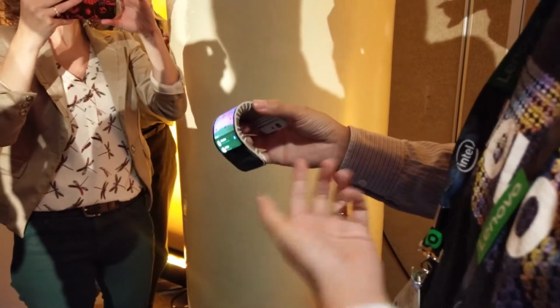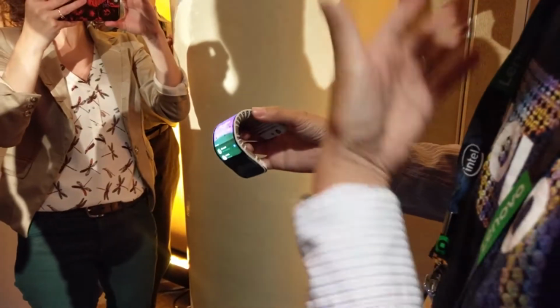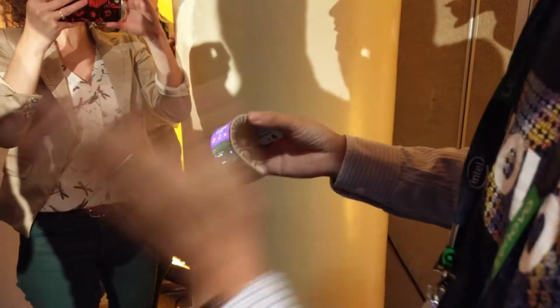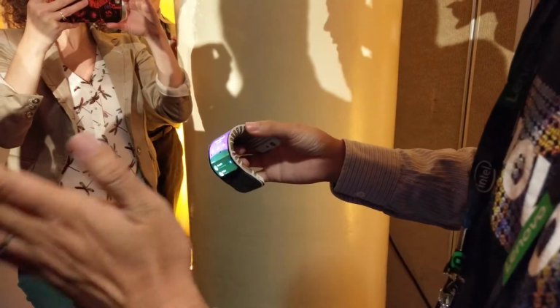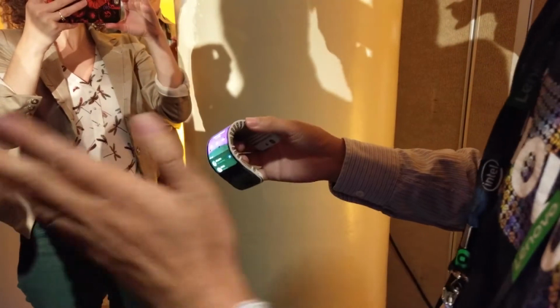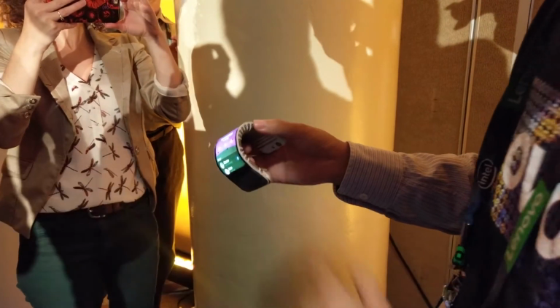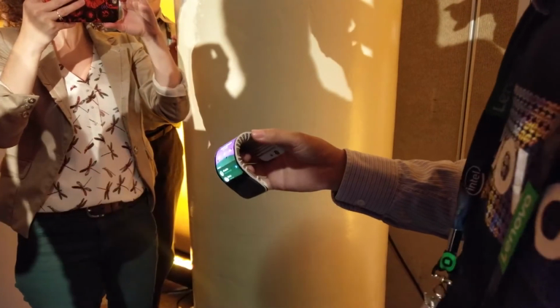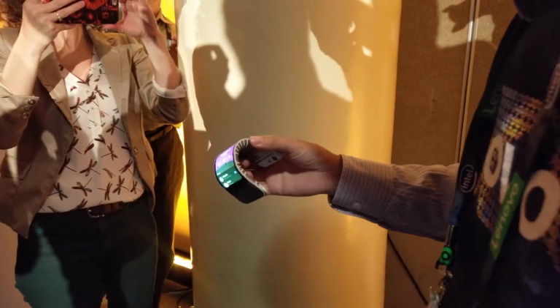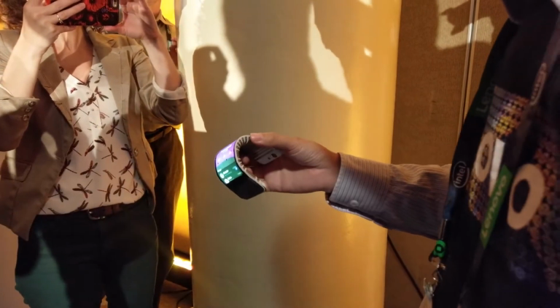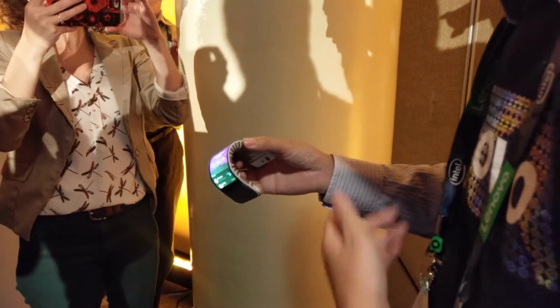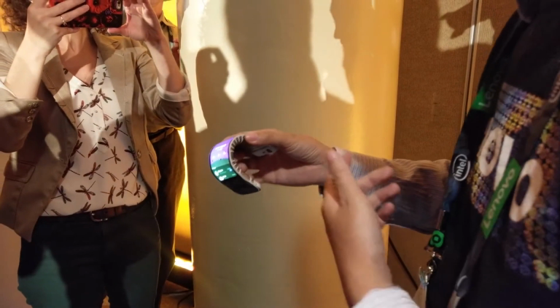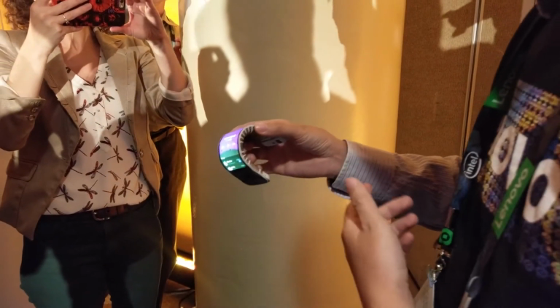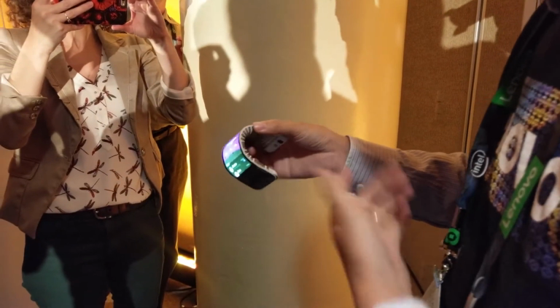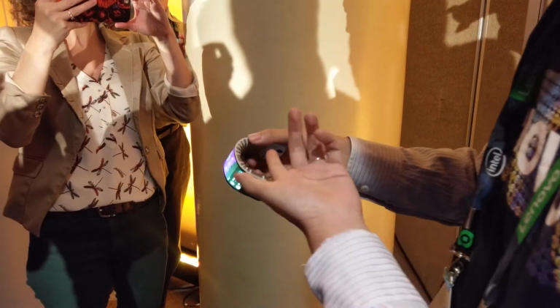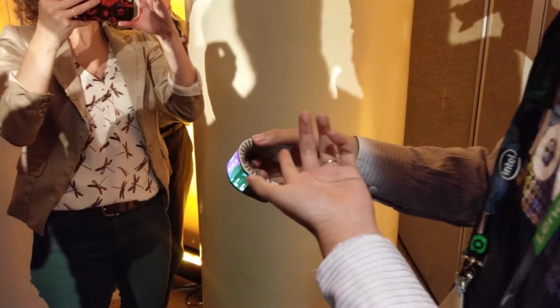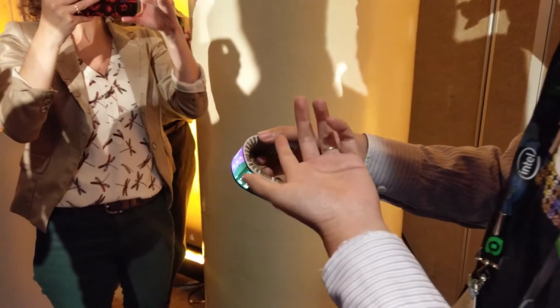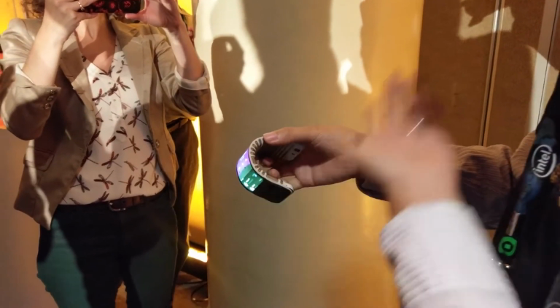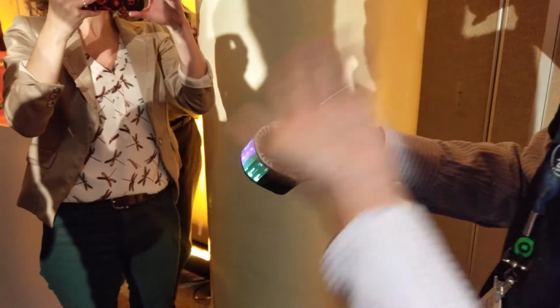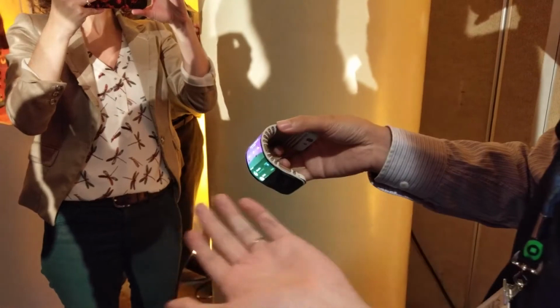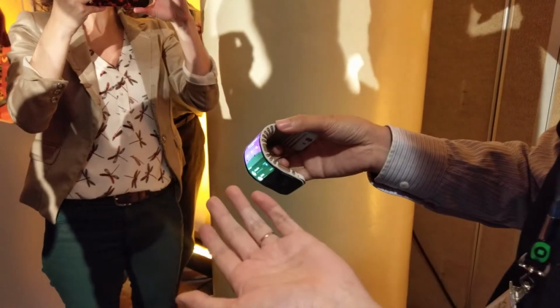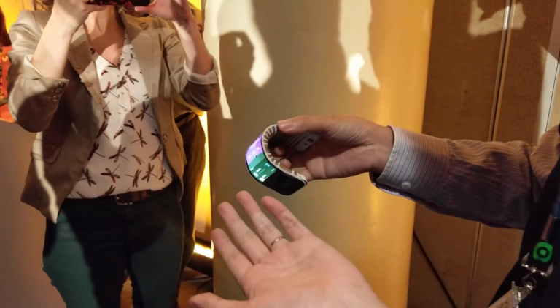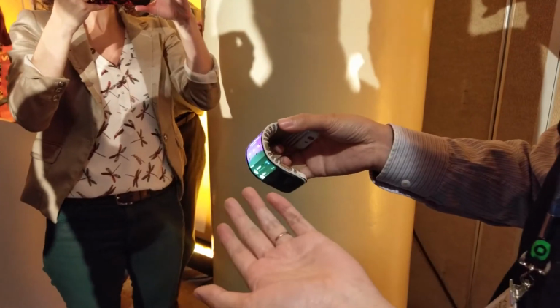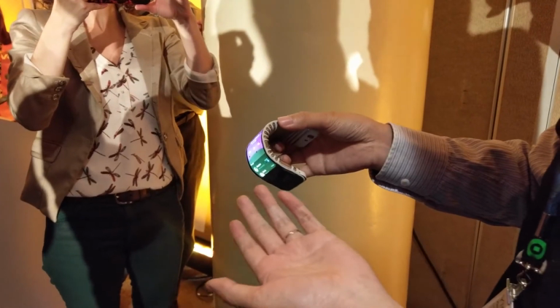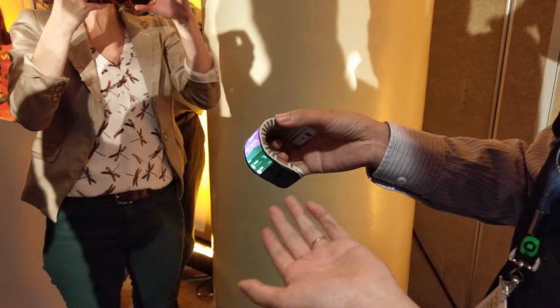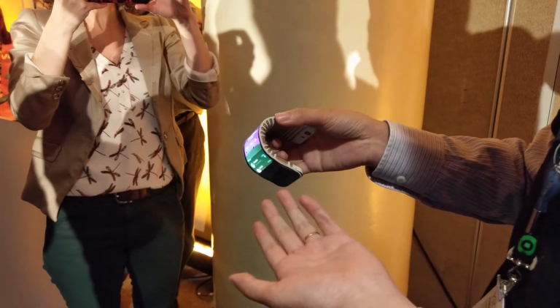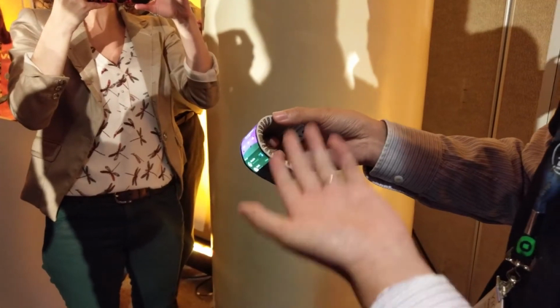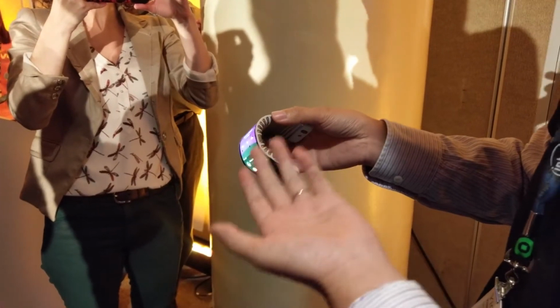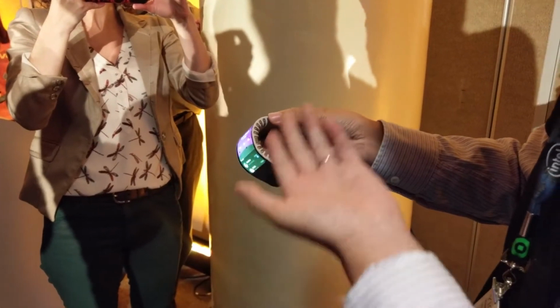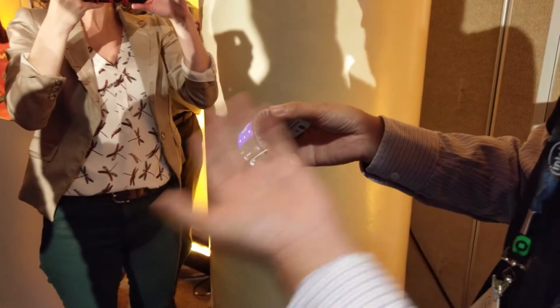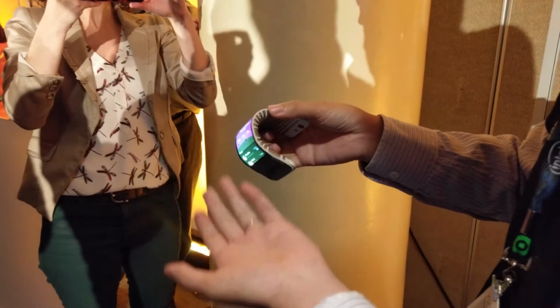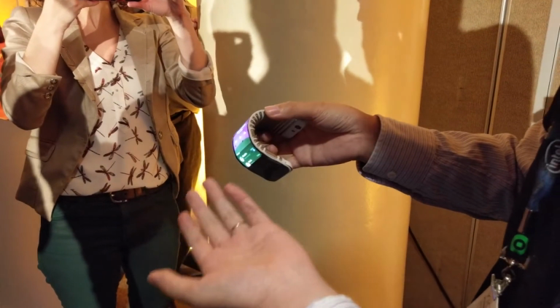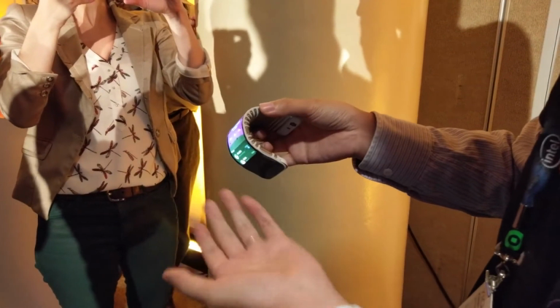Just a joke, not really. So you can change it to phone mode or watch mode.